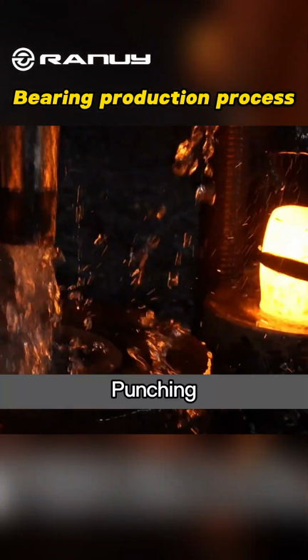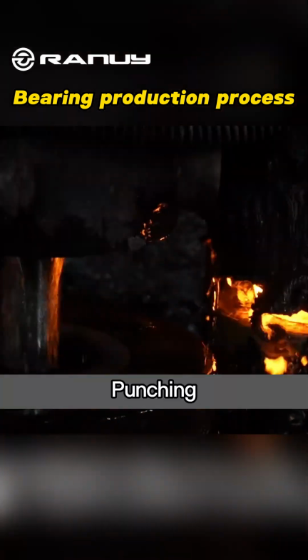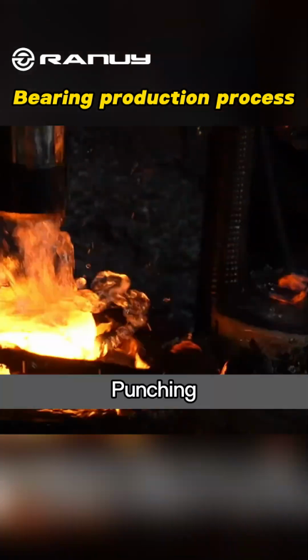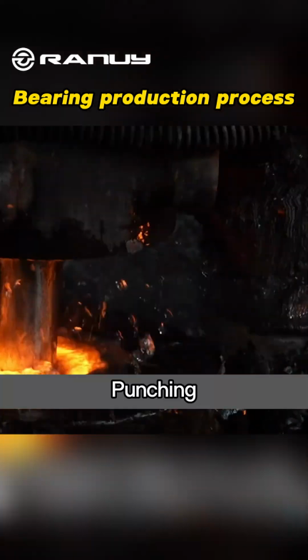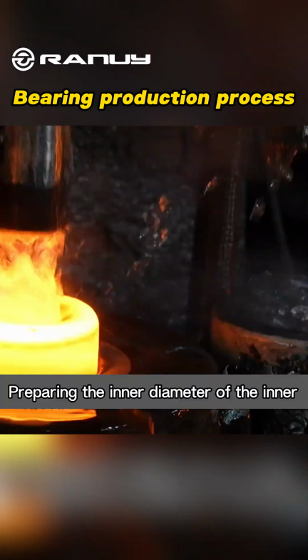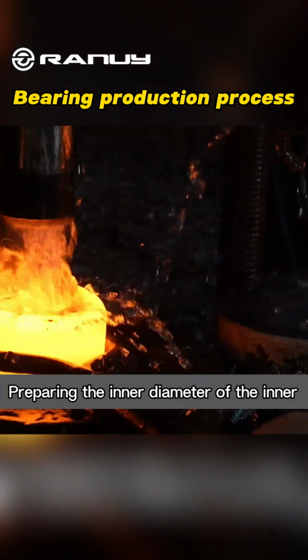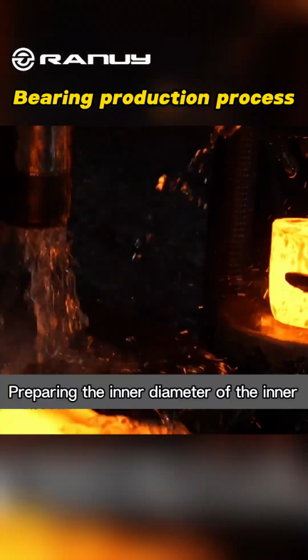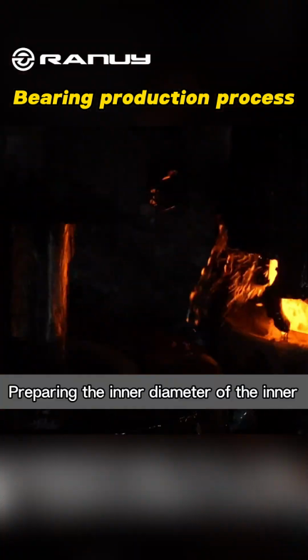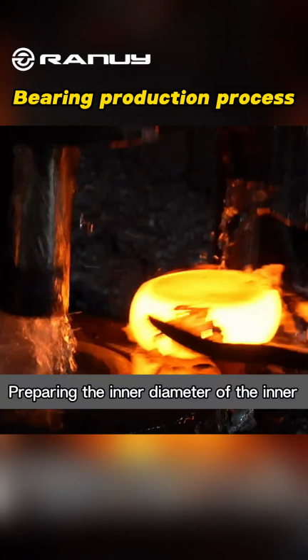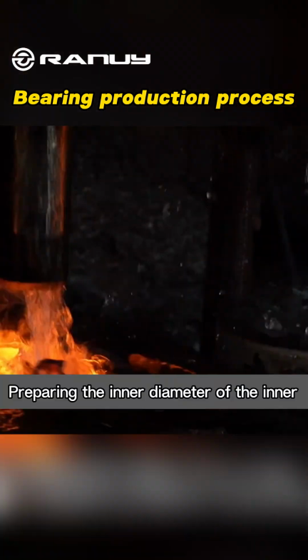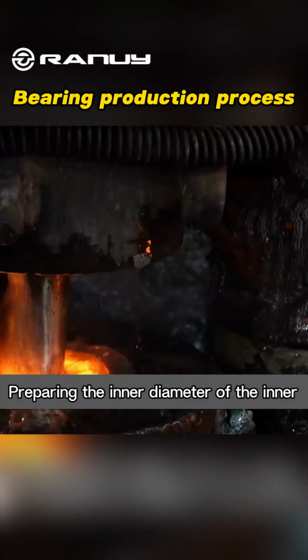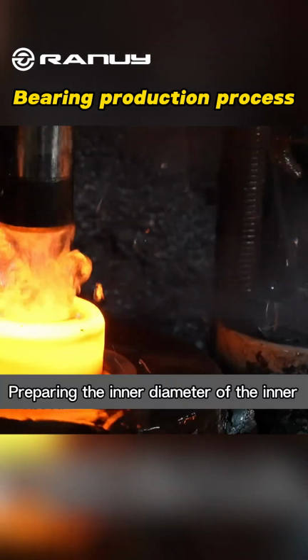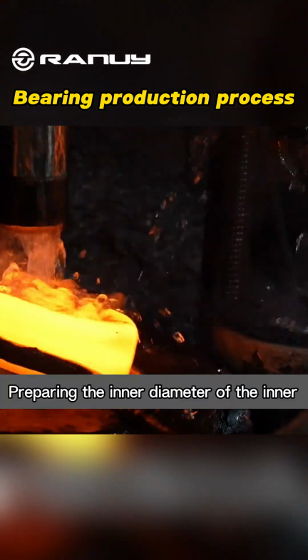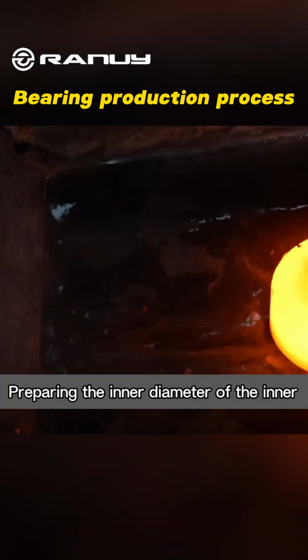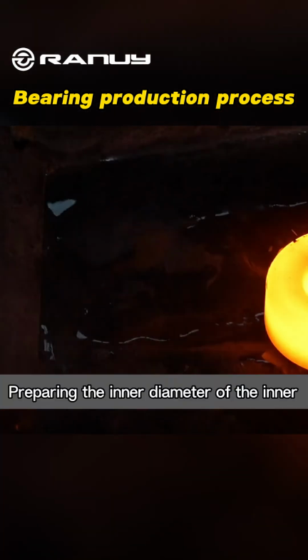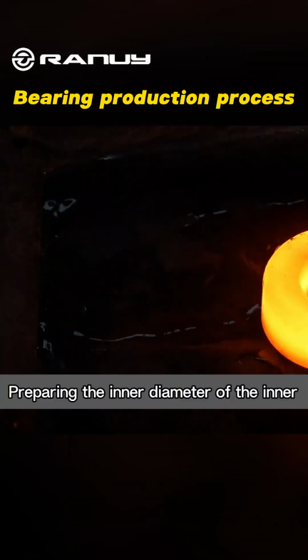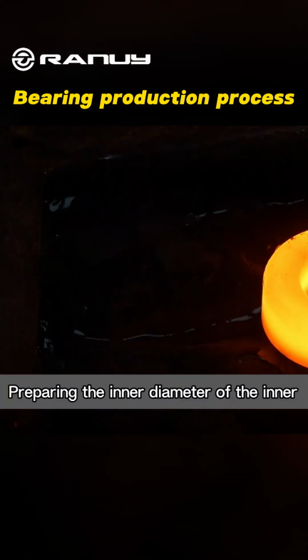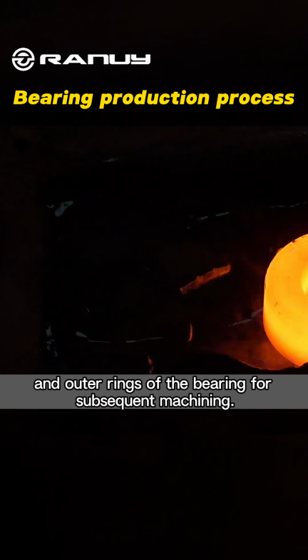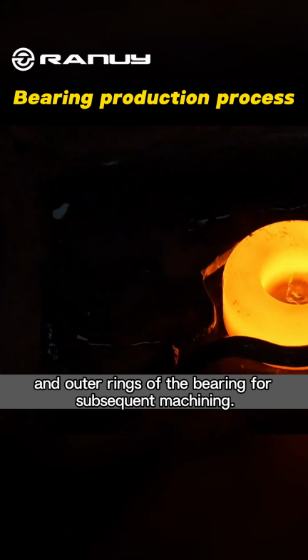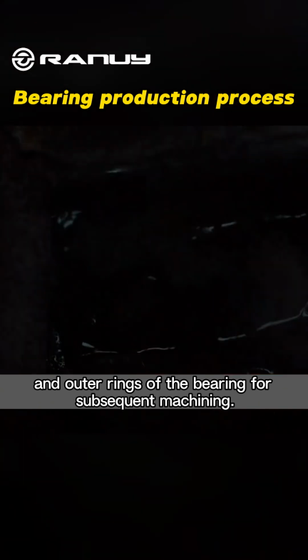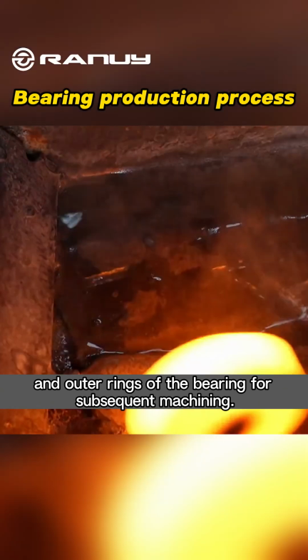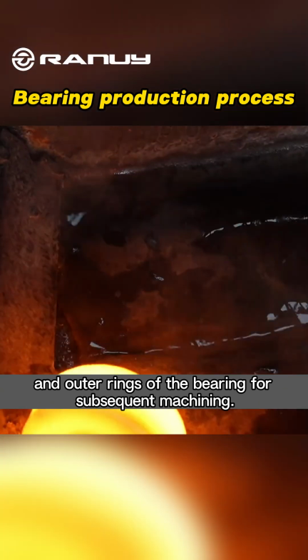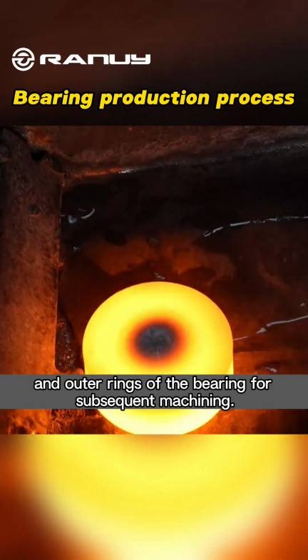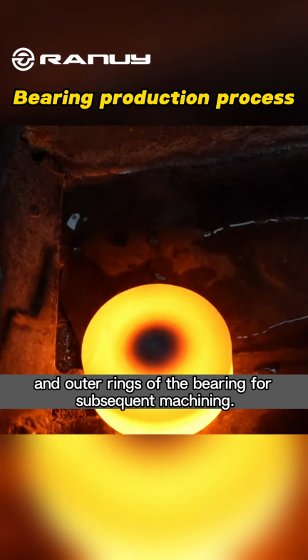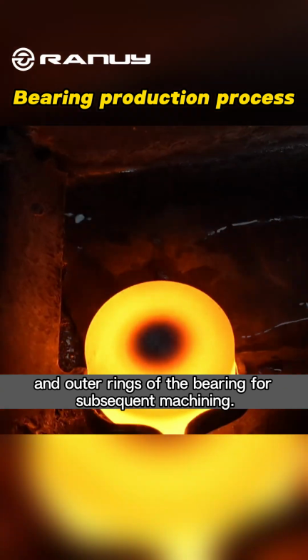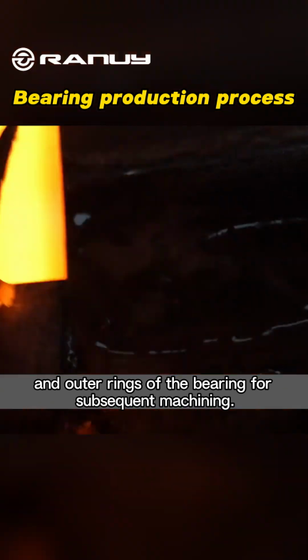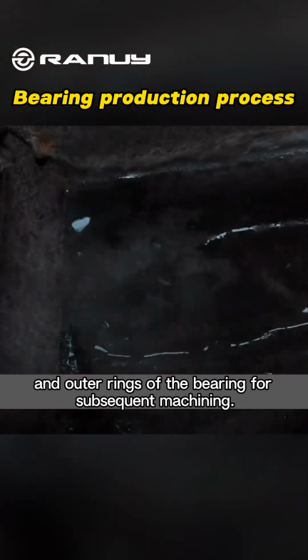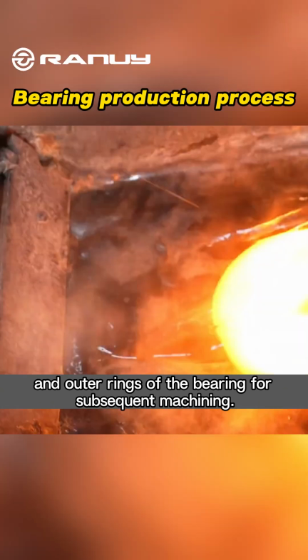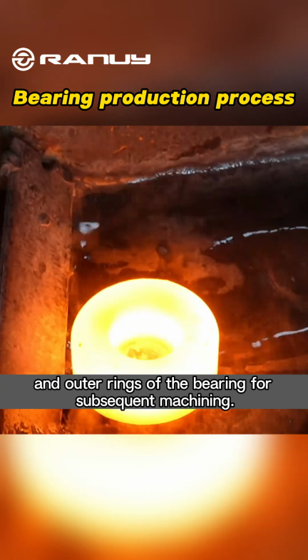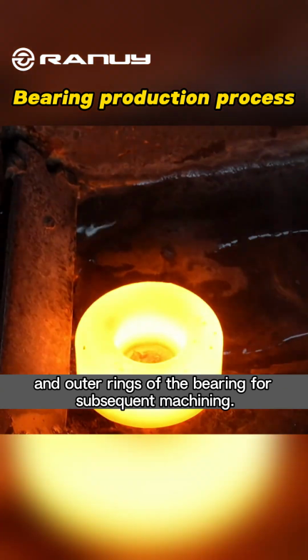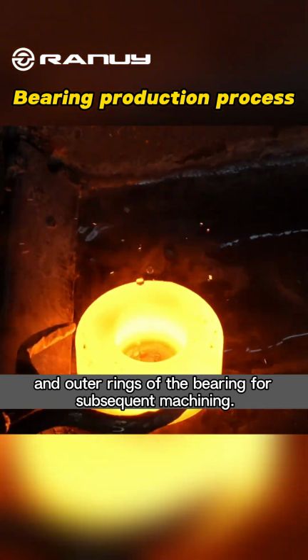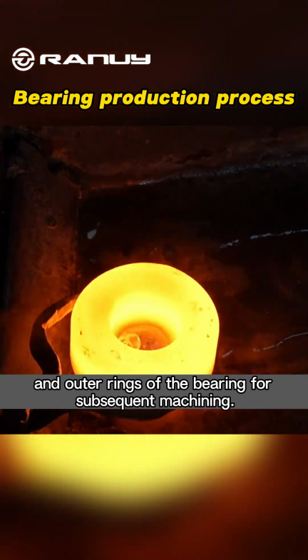Punching: Preparing the inner diameter of the inner and outer rings of the bearing for subsequent machining.